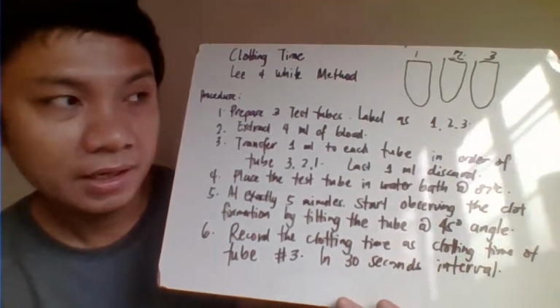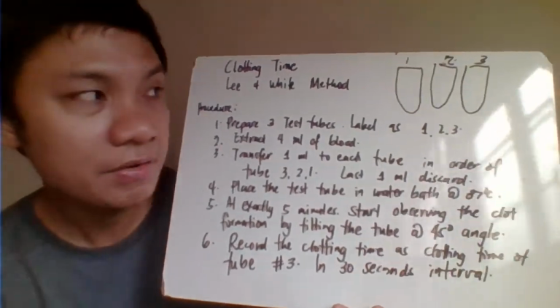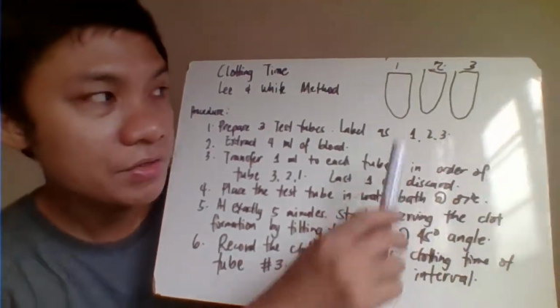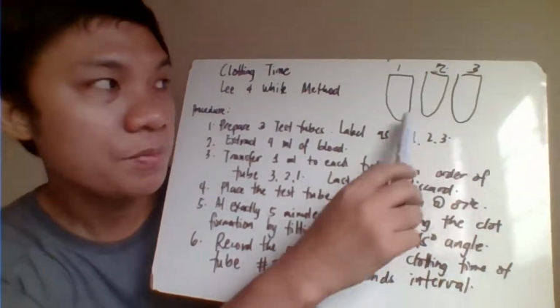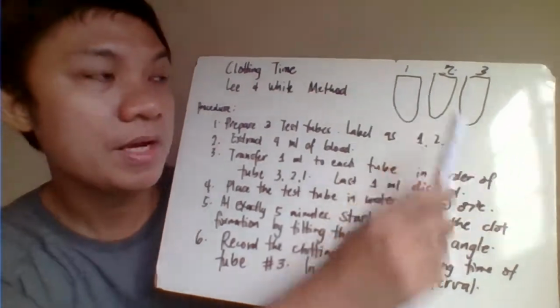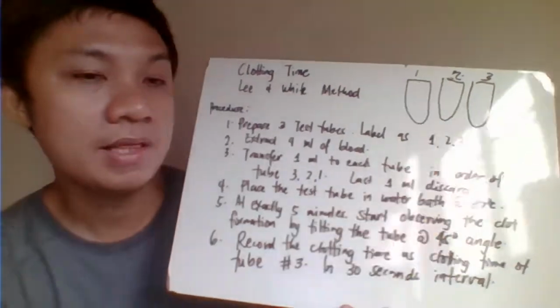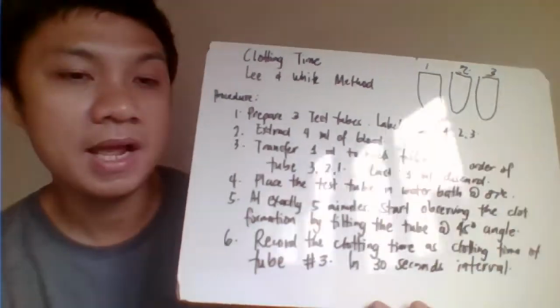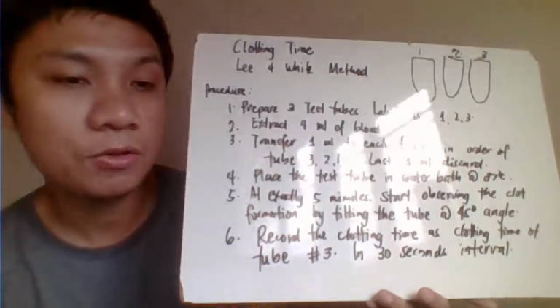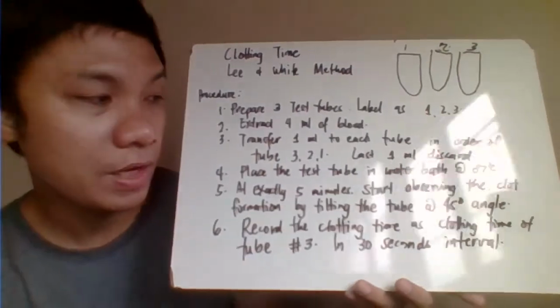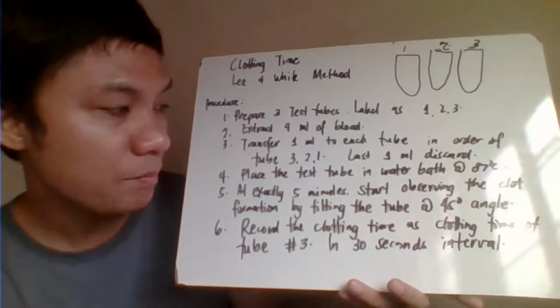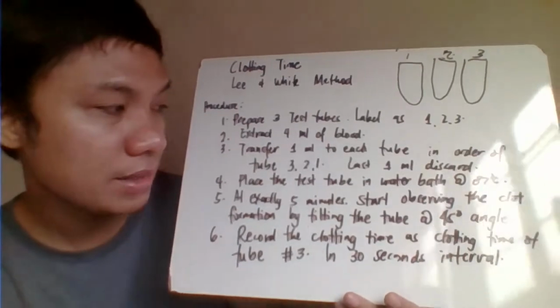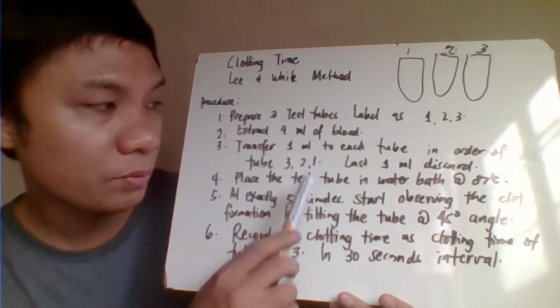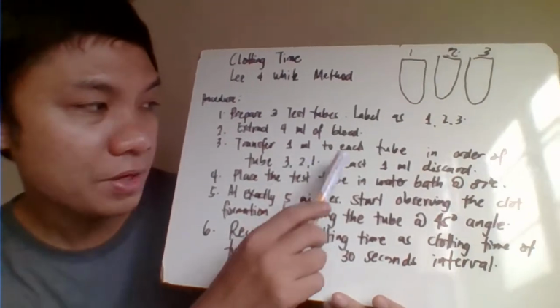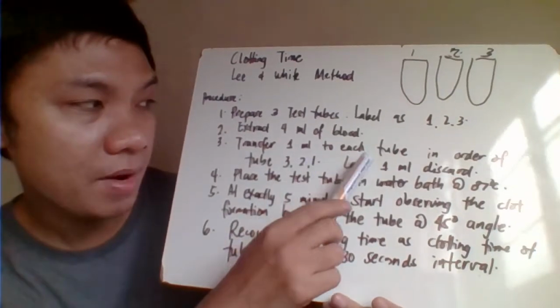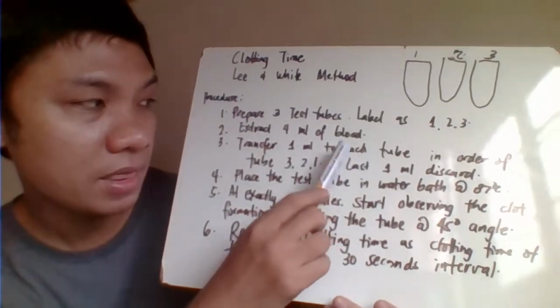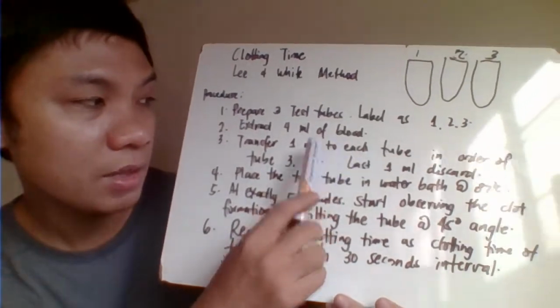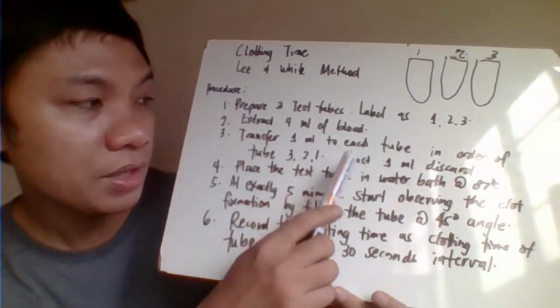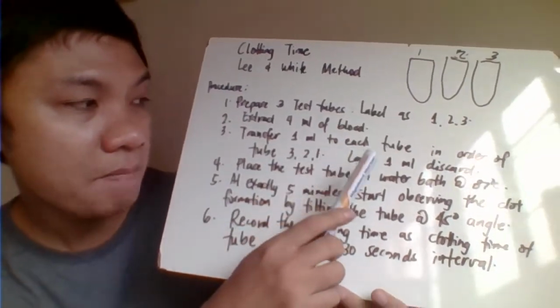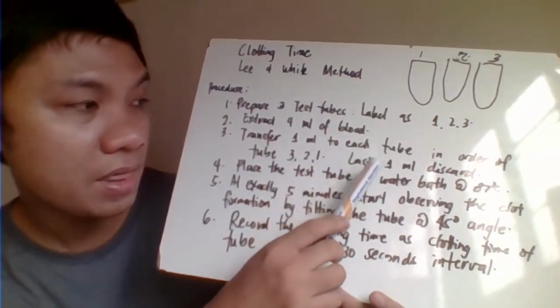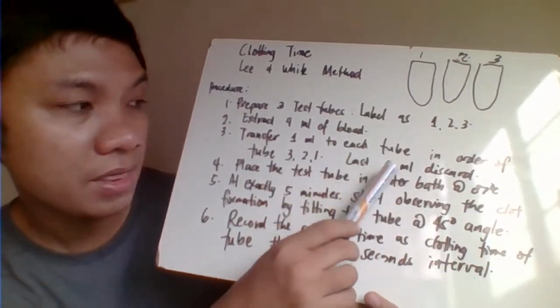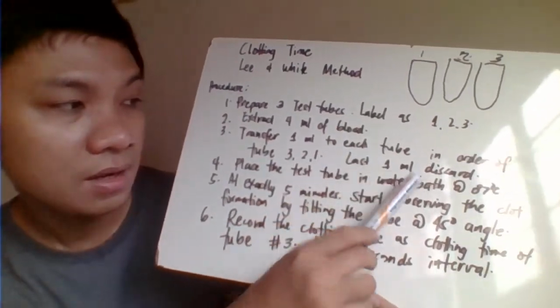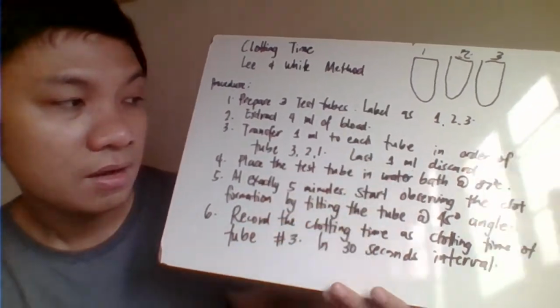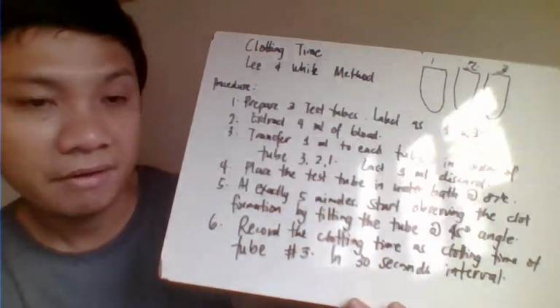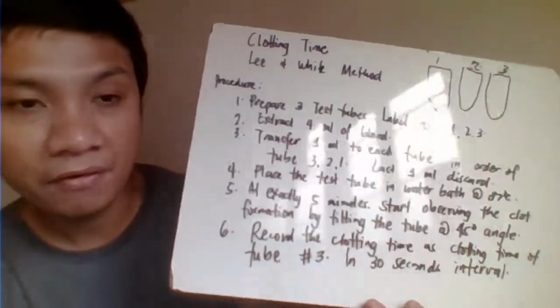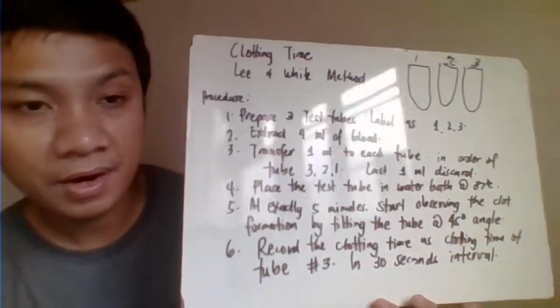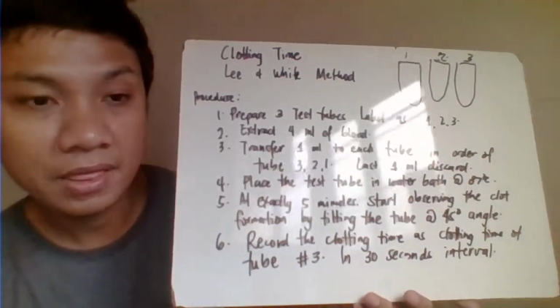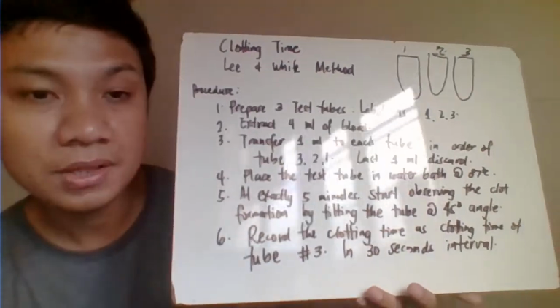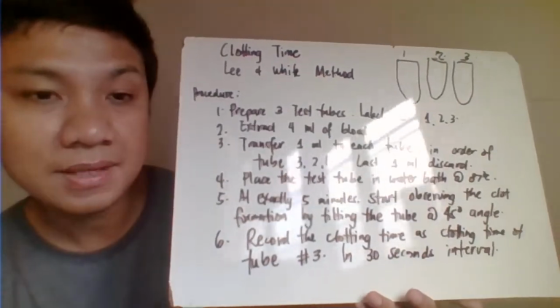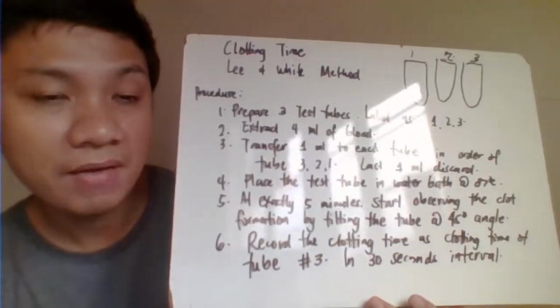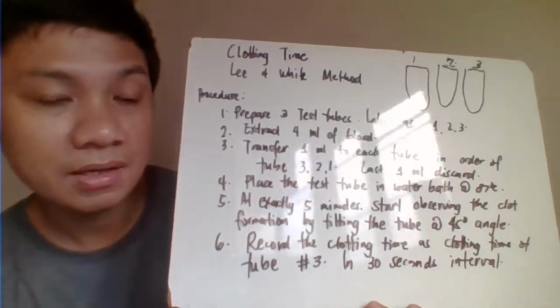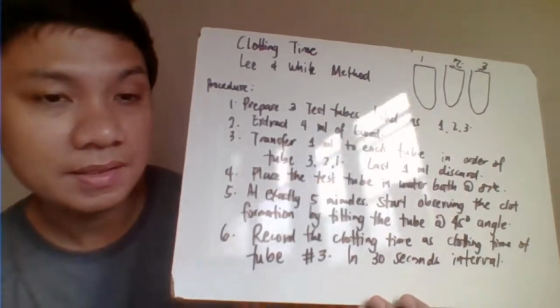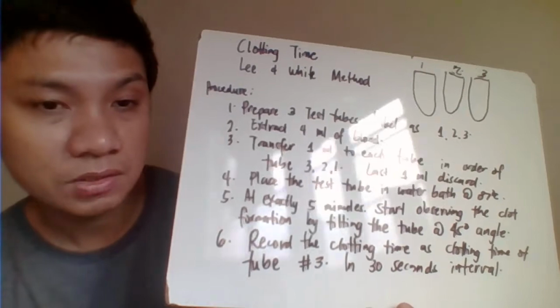Then for each of your tubes, try to incubate them in a water bath at 37 degrees Celsius.